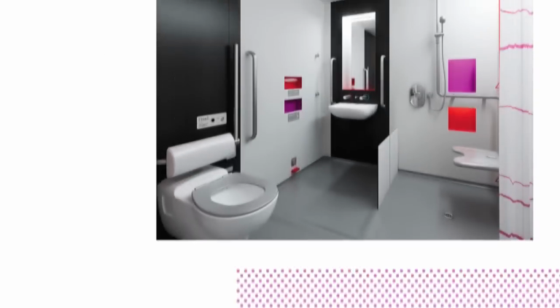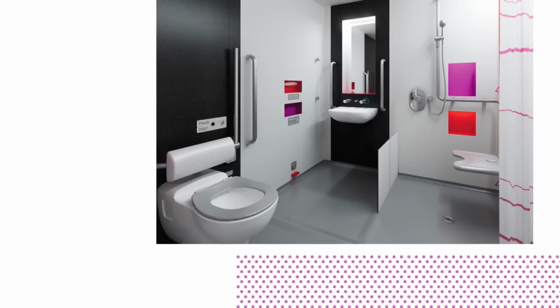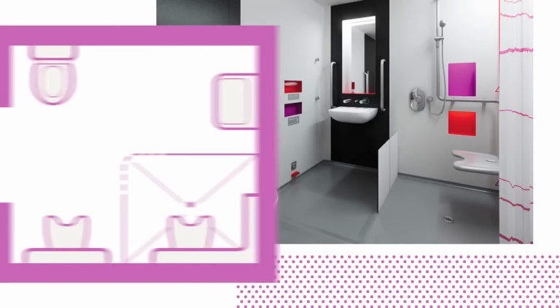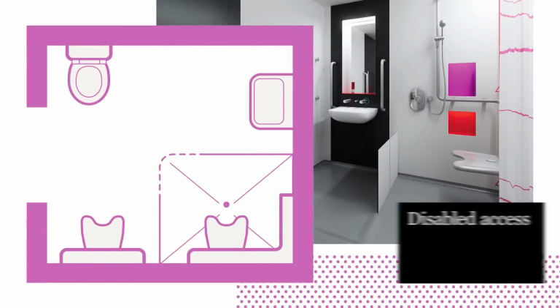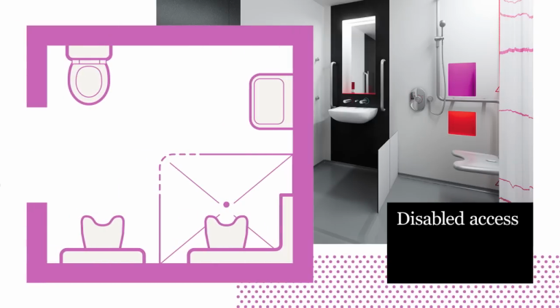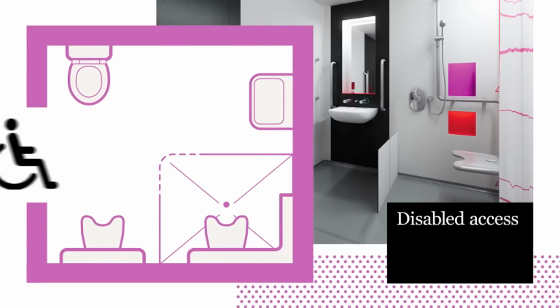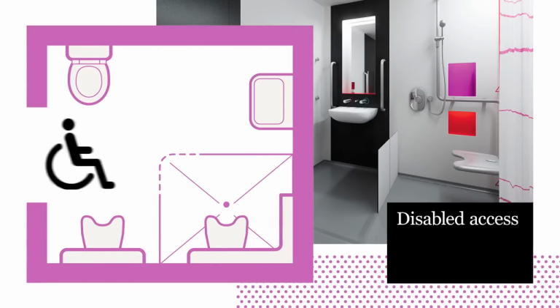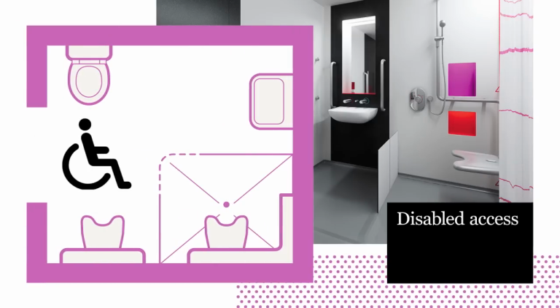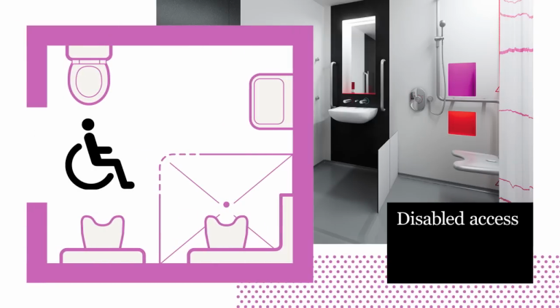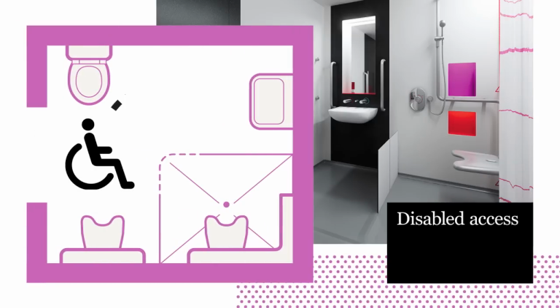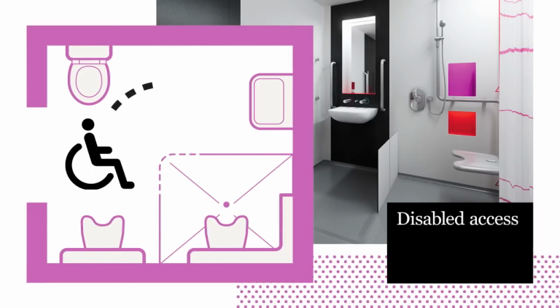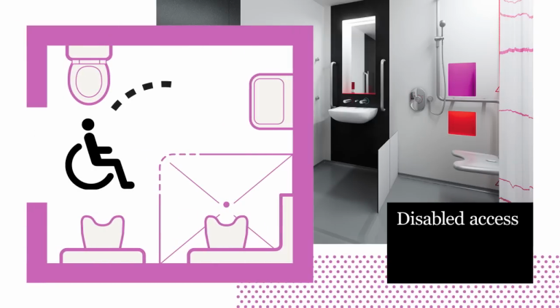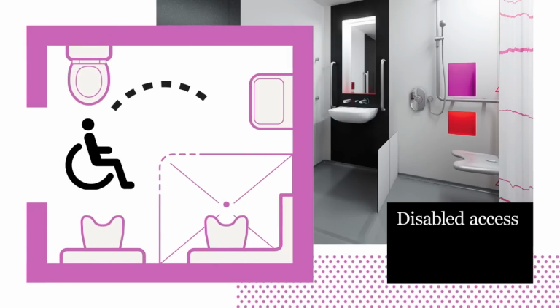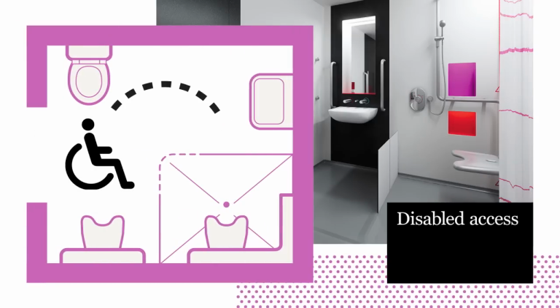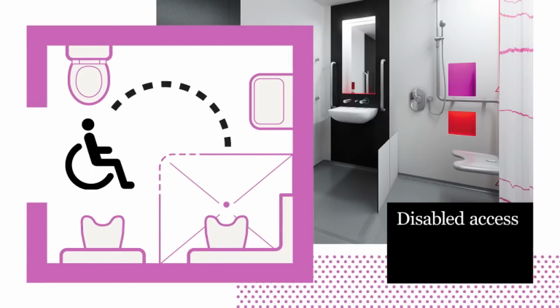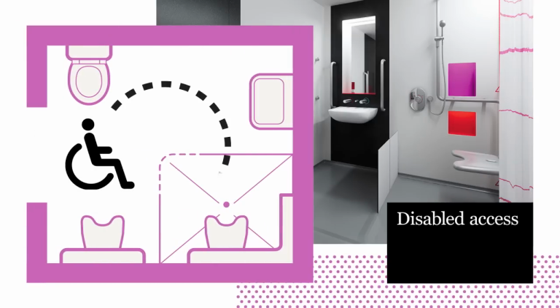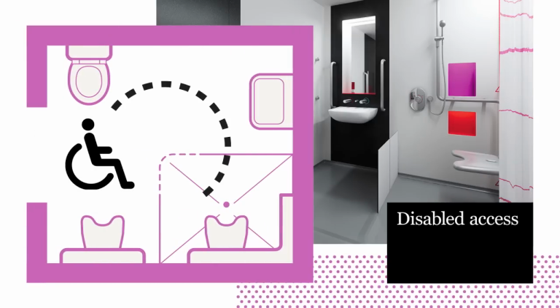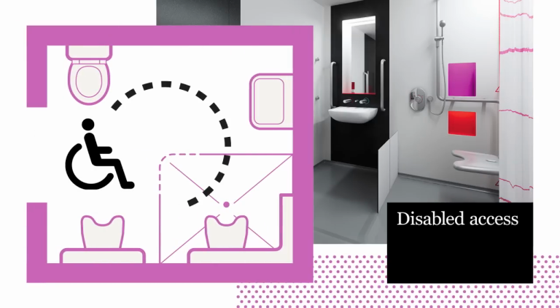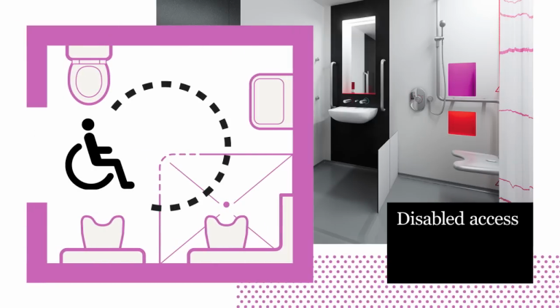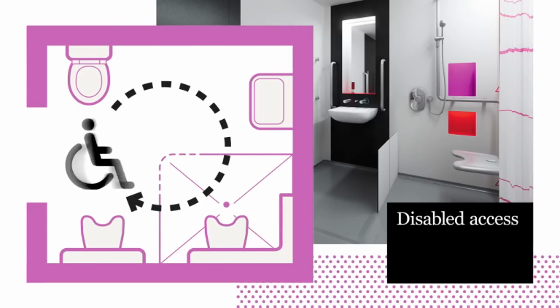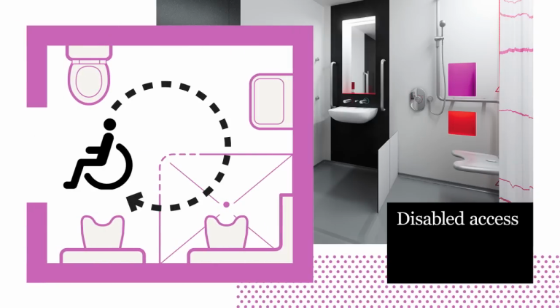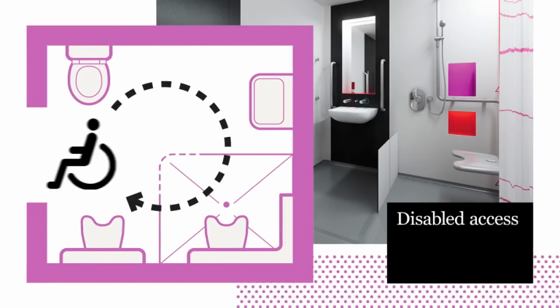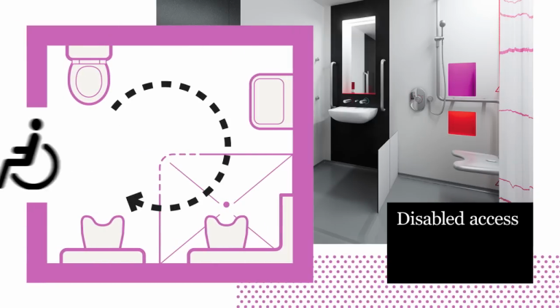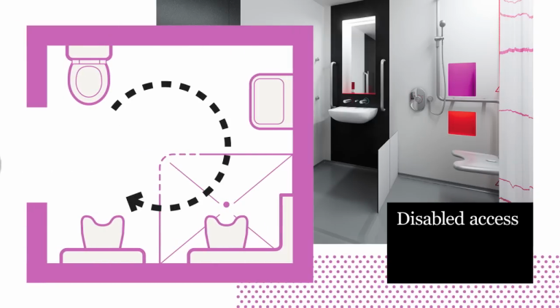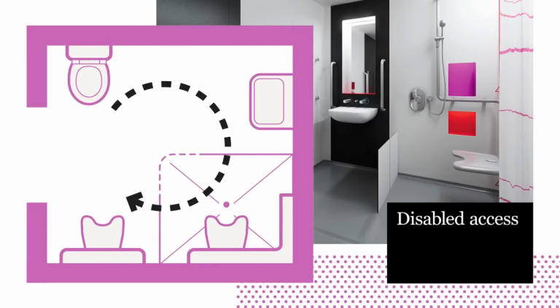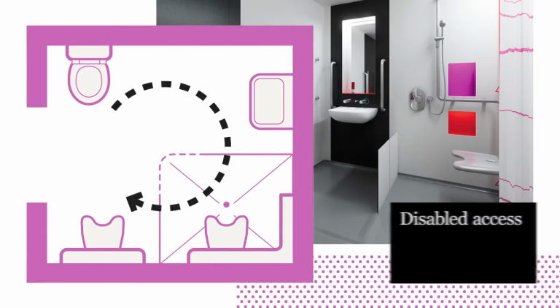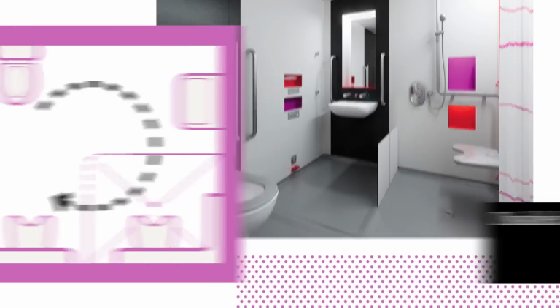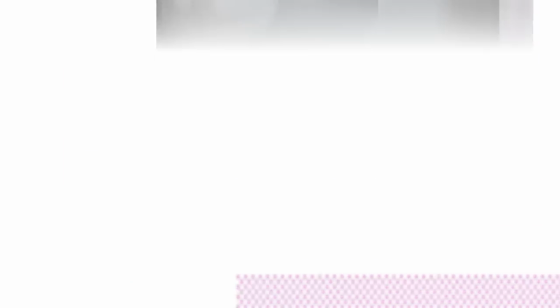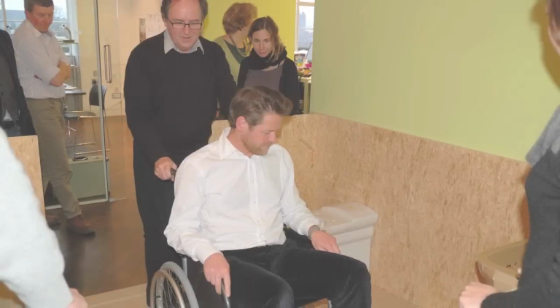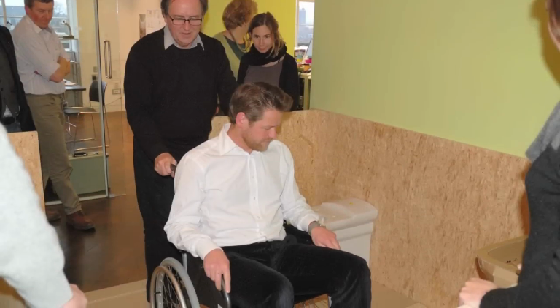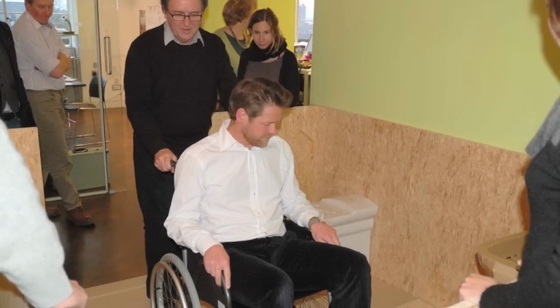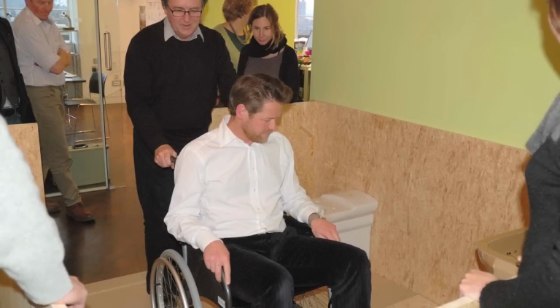Despite its small and compact size, it is fully accessible by all patients, including those using a wheelchair.